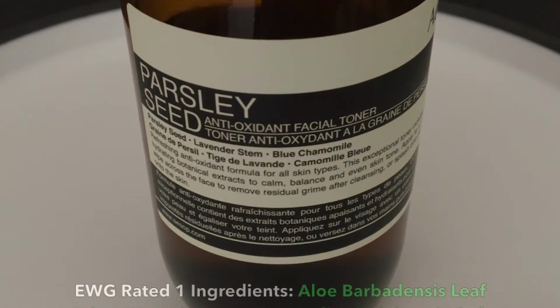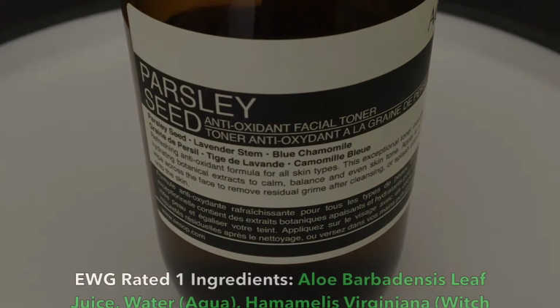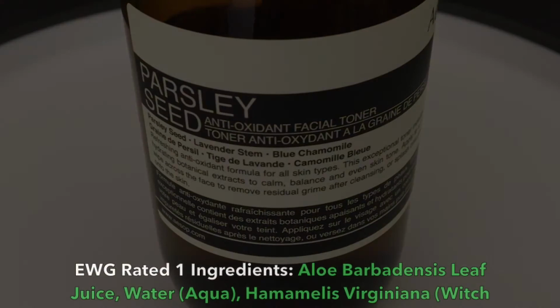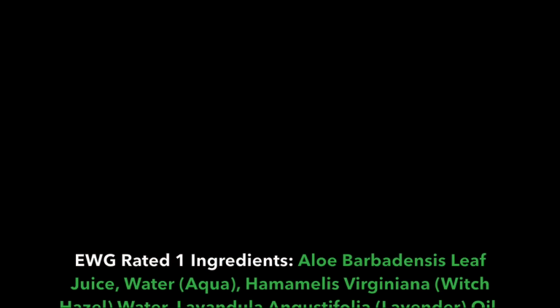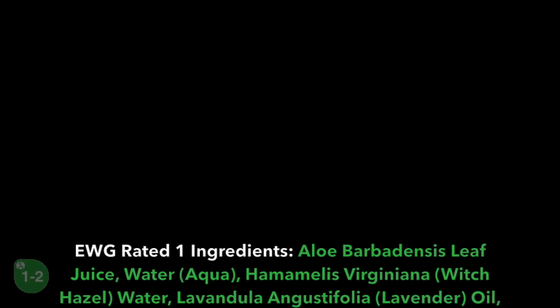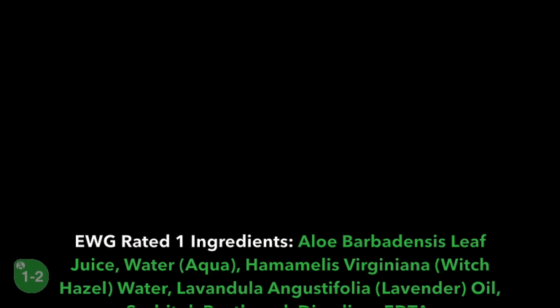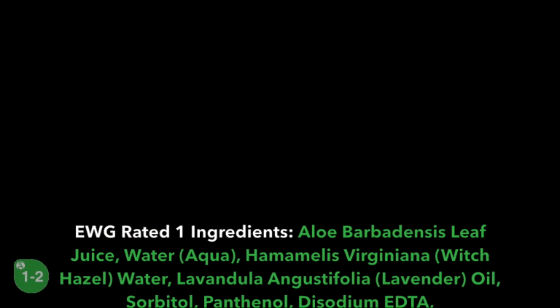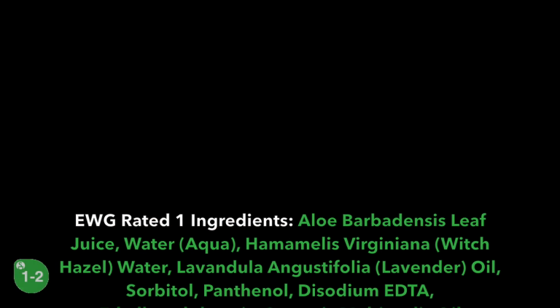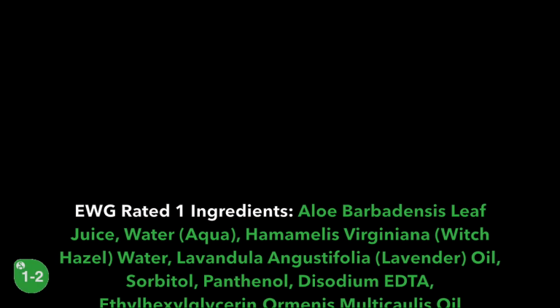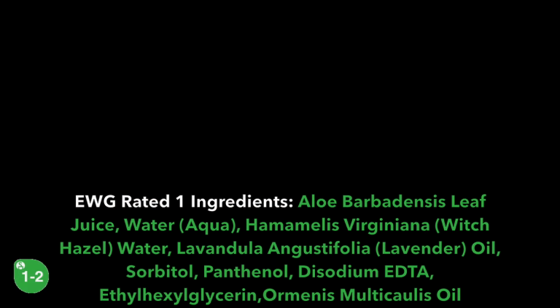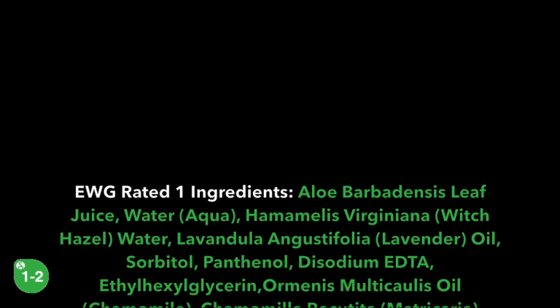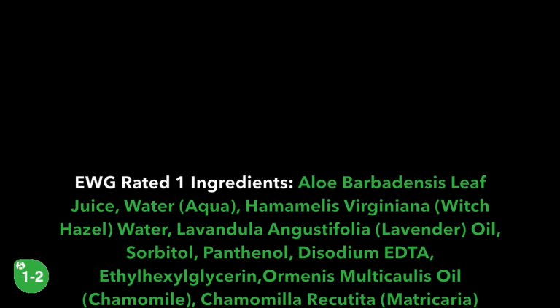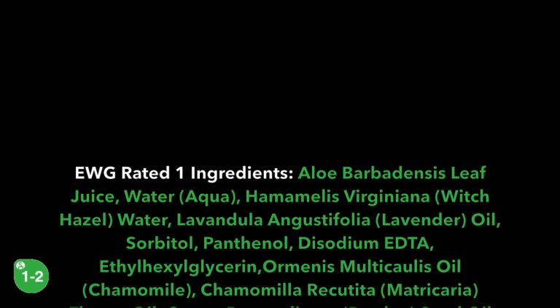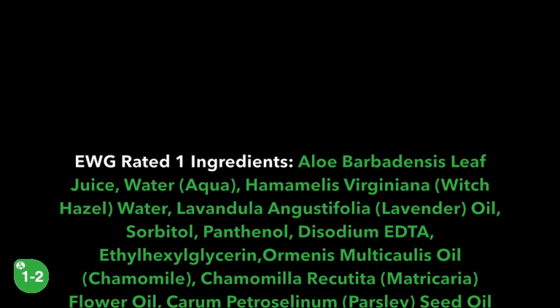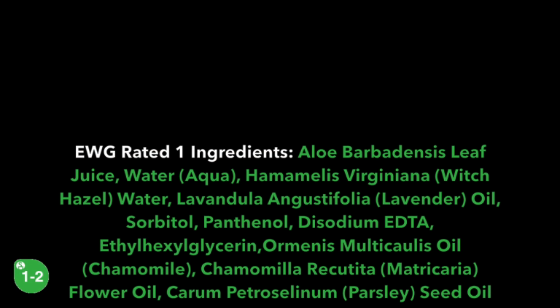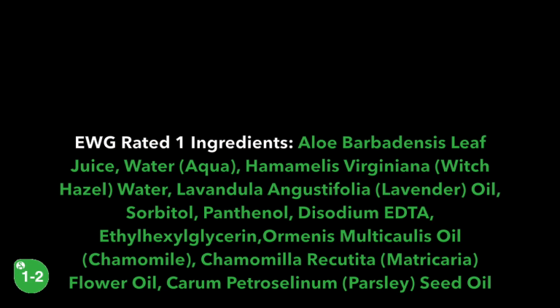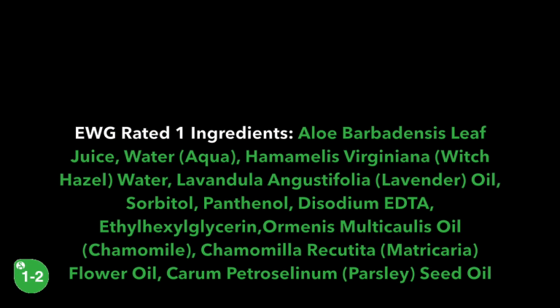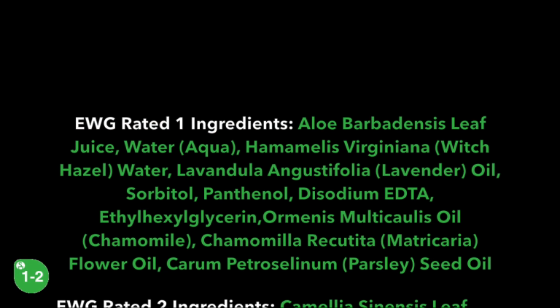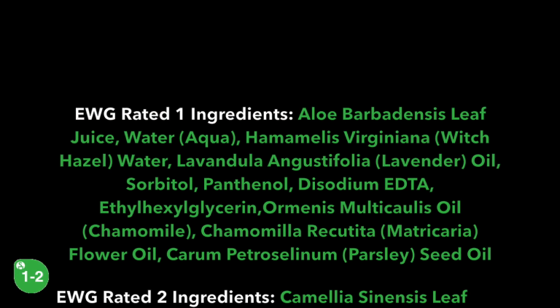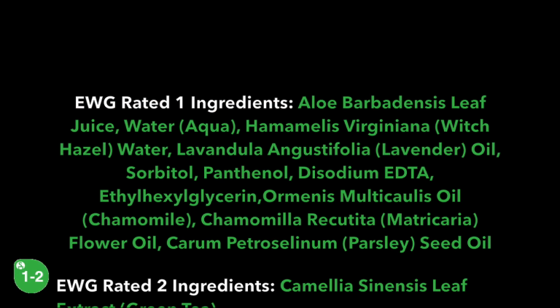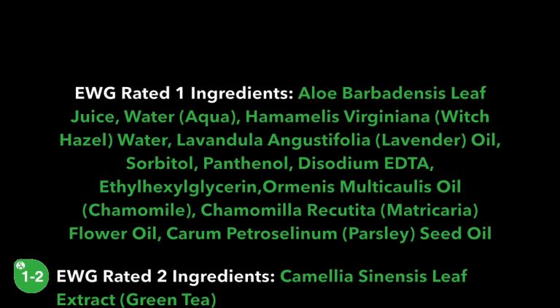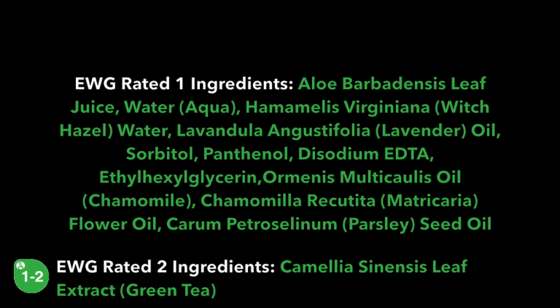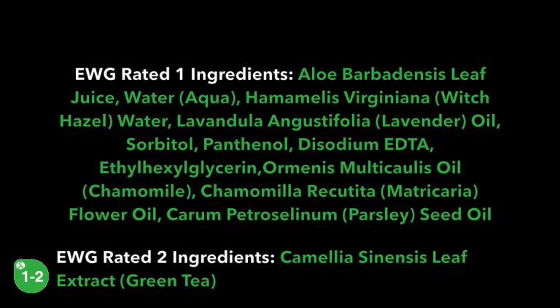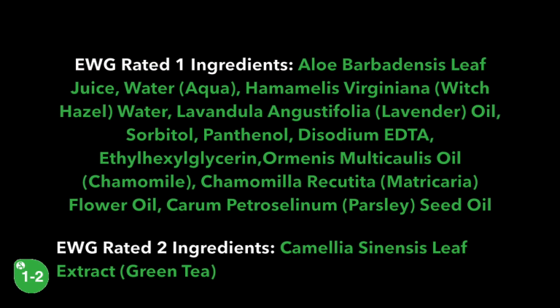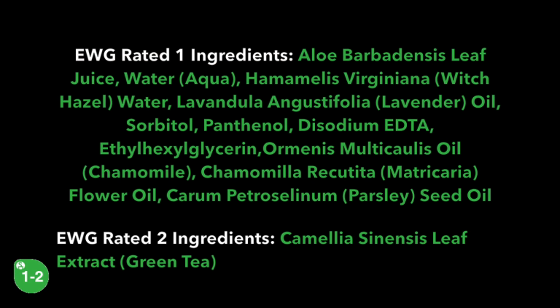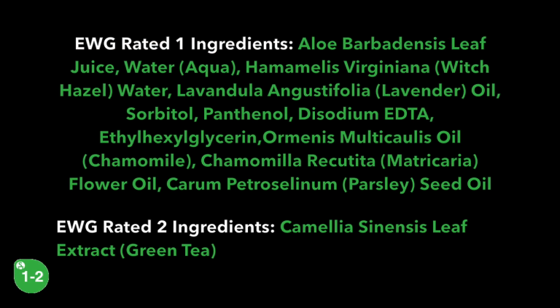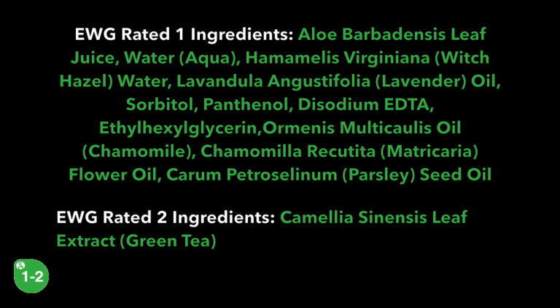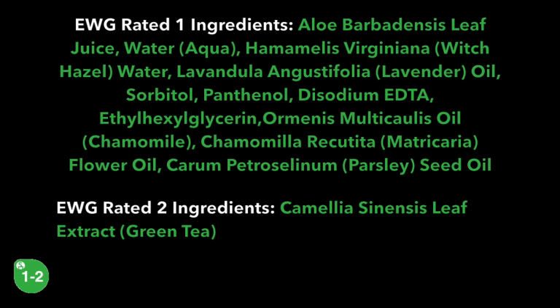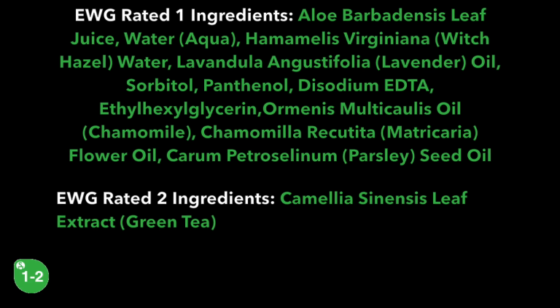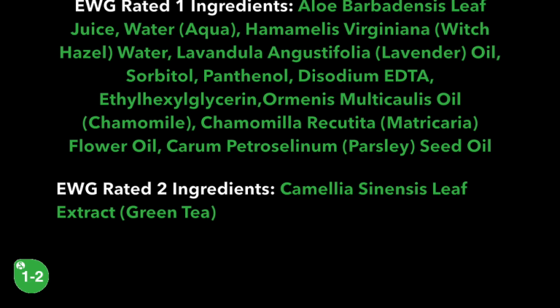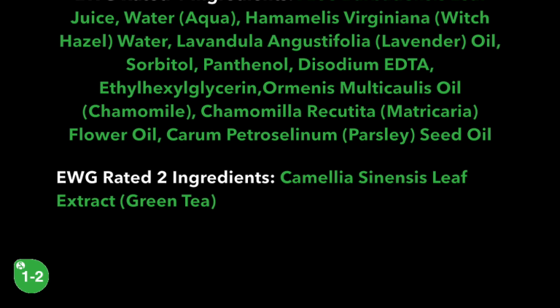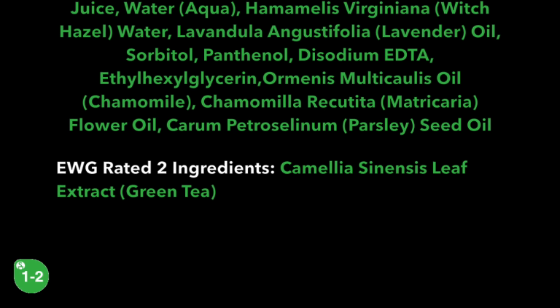Here are the rest of the listed low hazard ingredients in Aesop's Parsley Seed Toner.